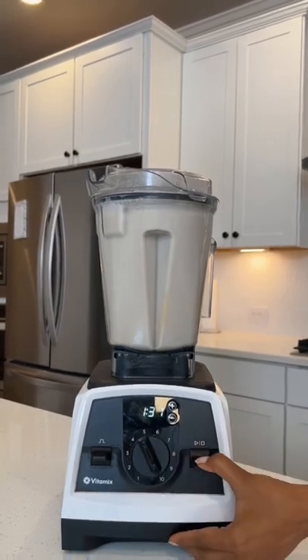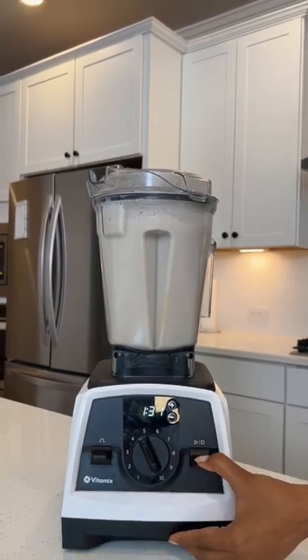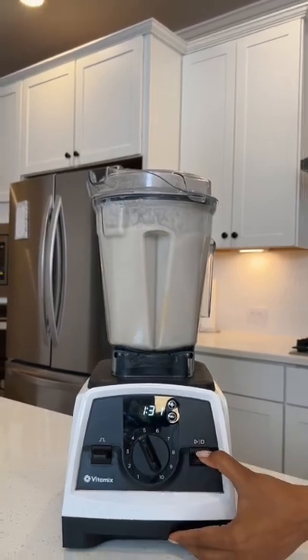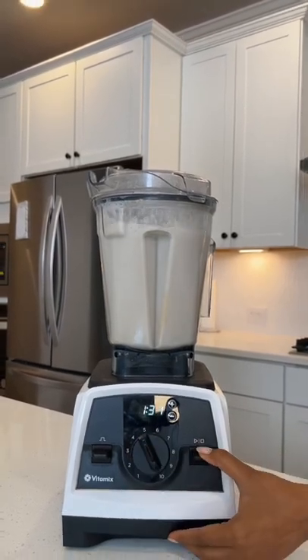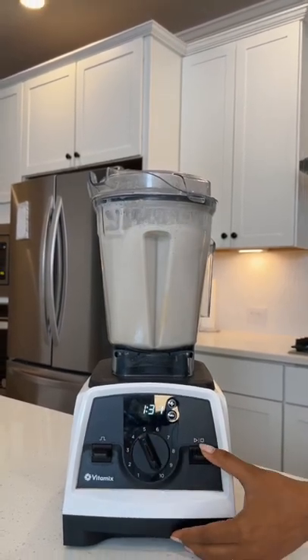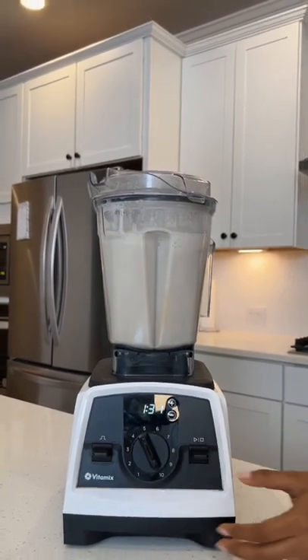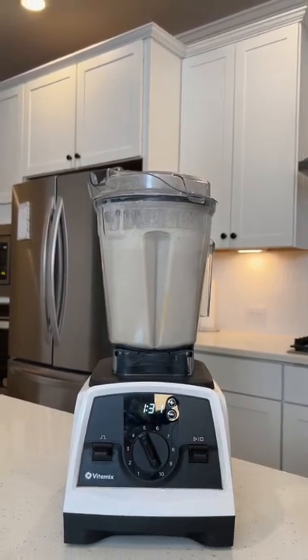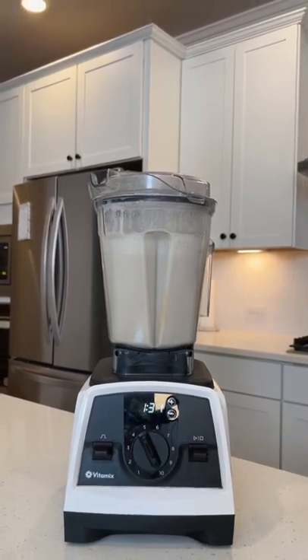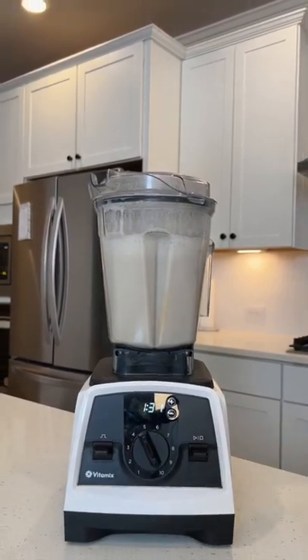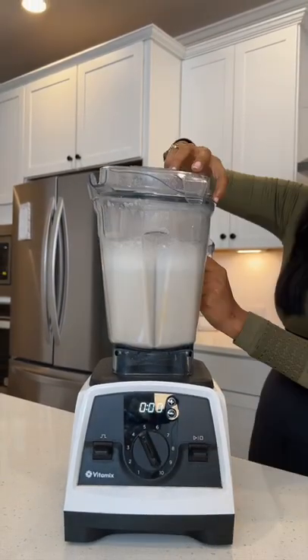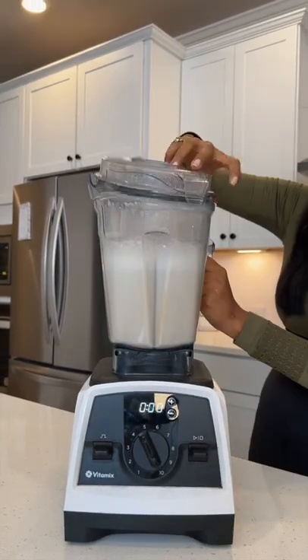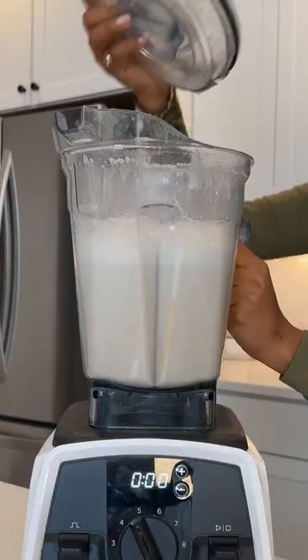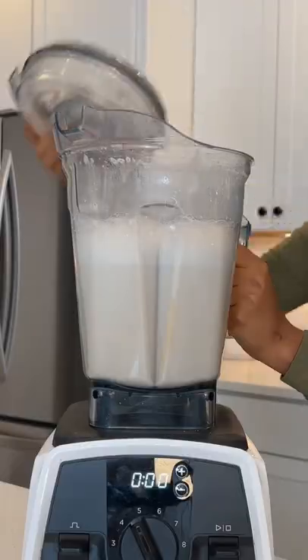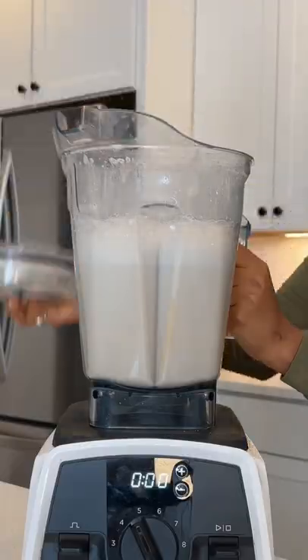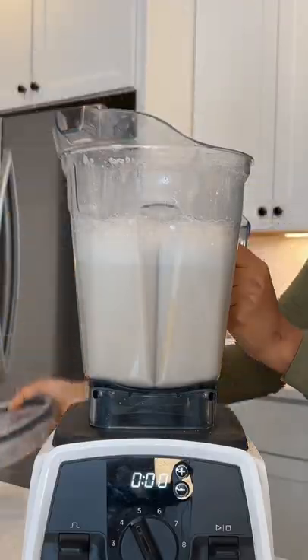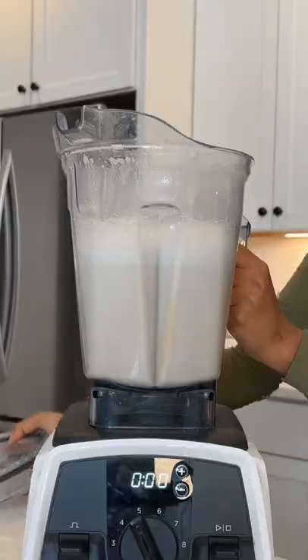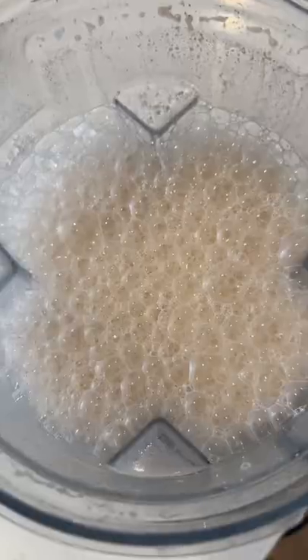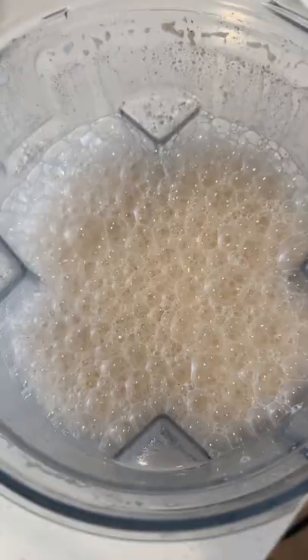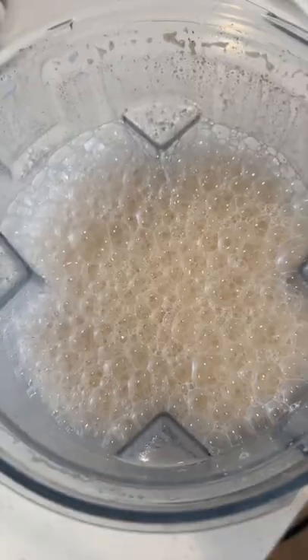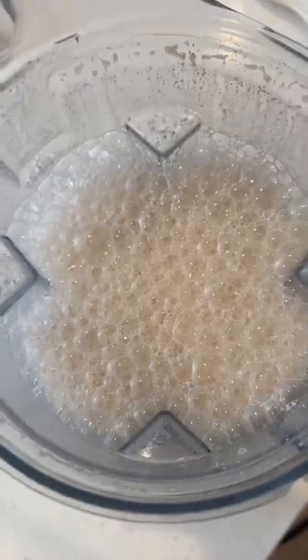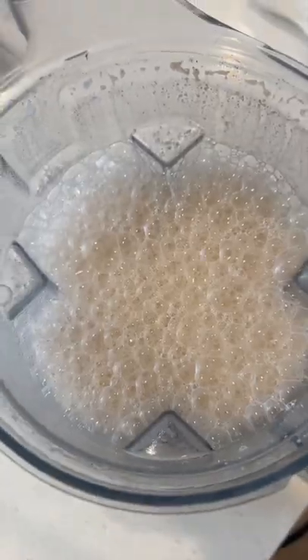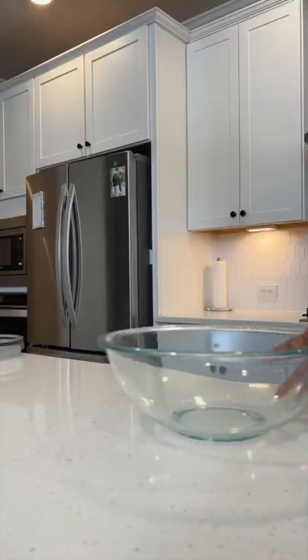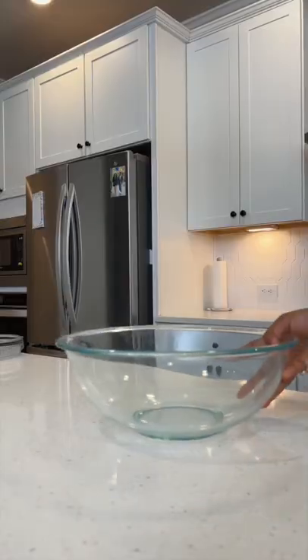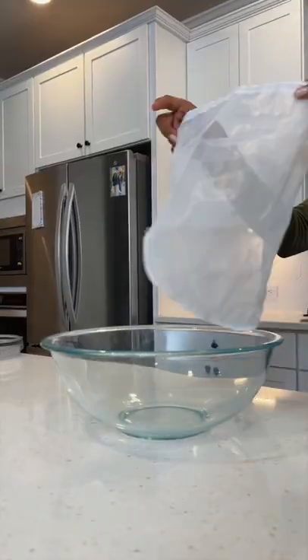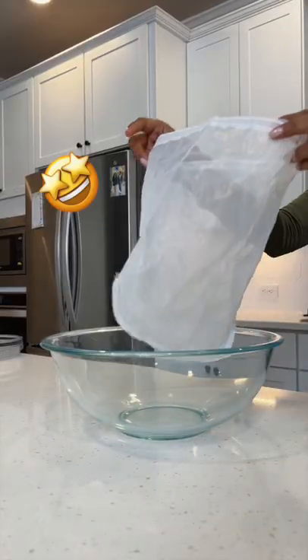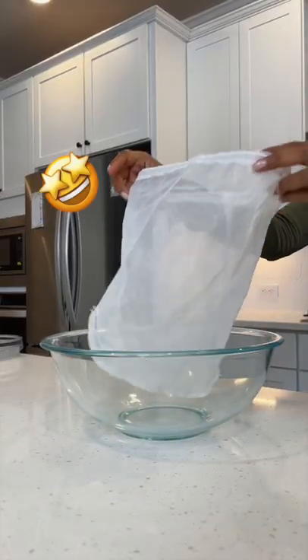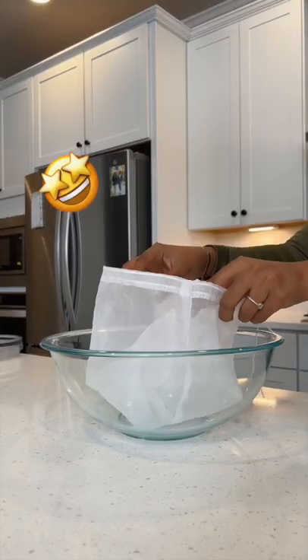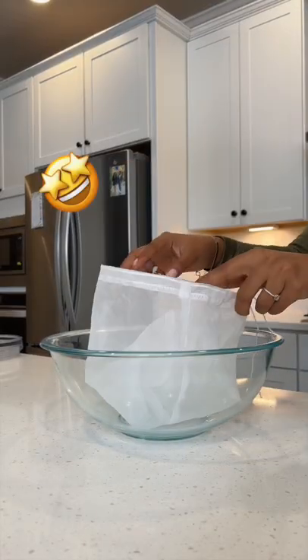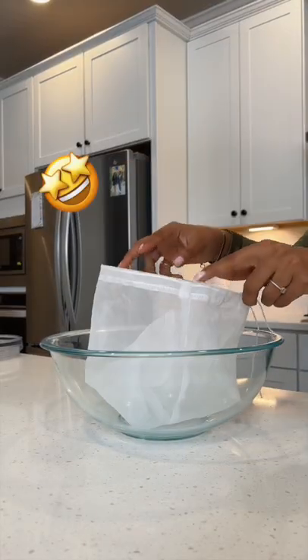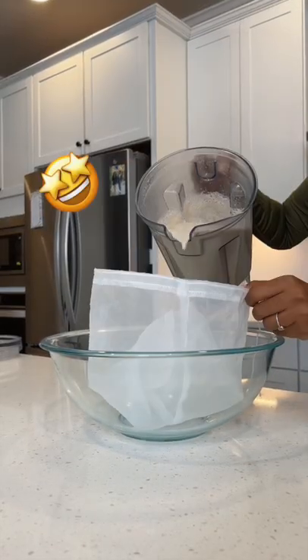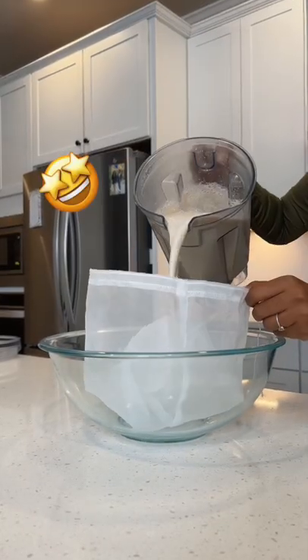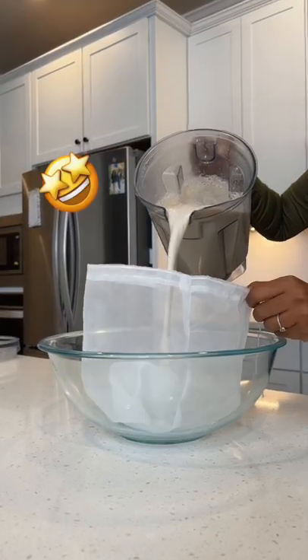And the best part, you can make a half gallon of oat milk with just less than one dollar of oats.